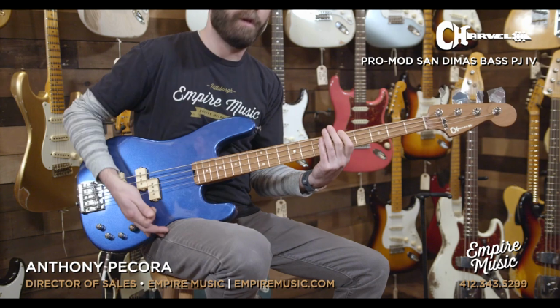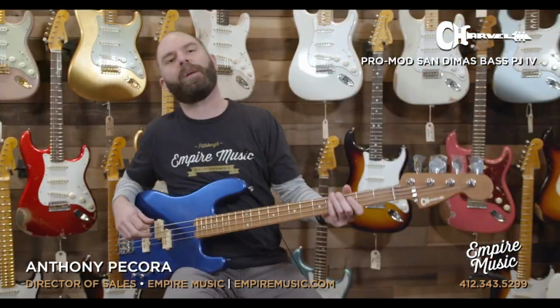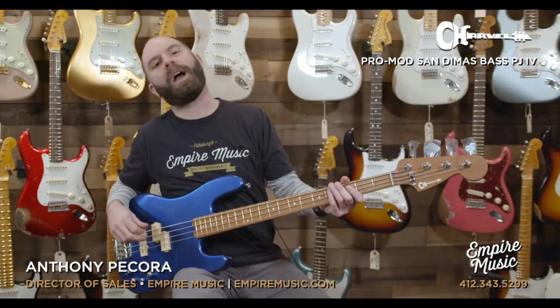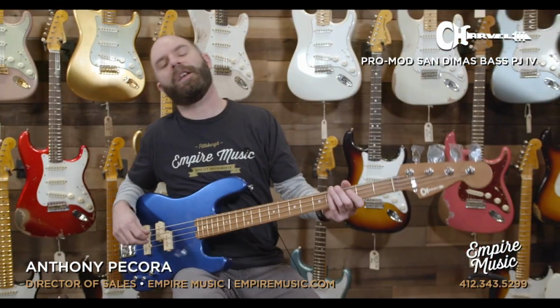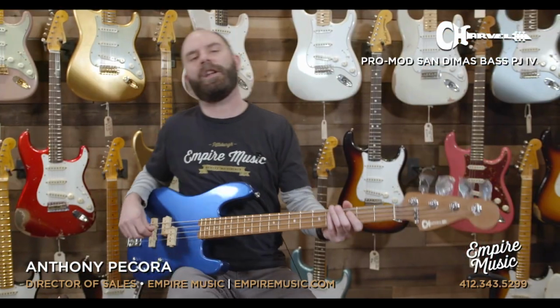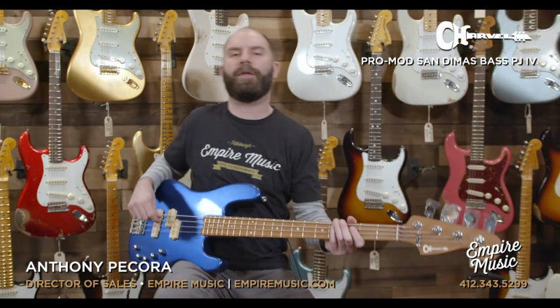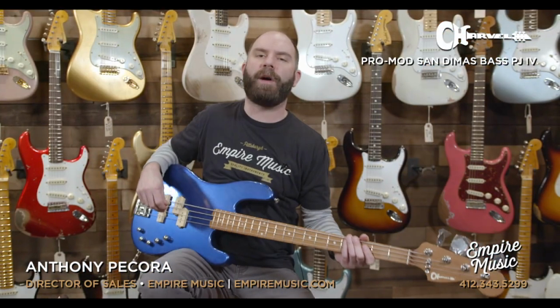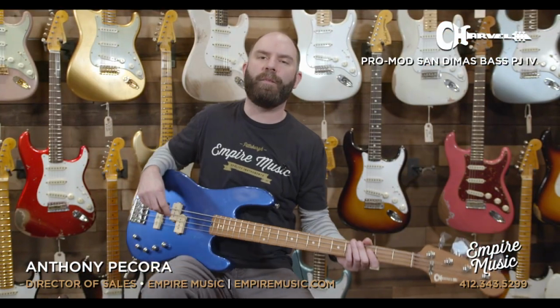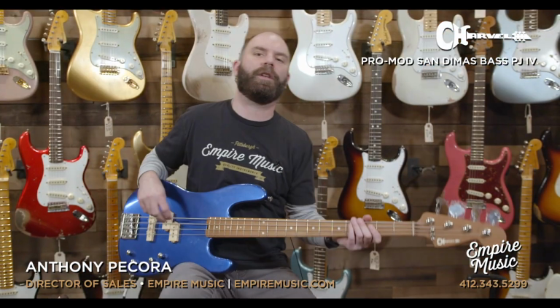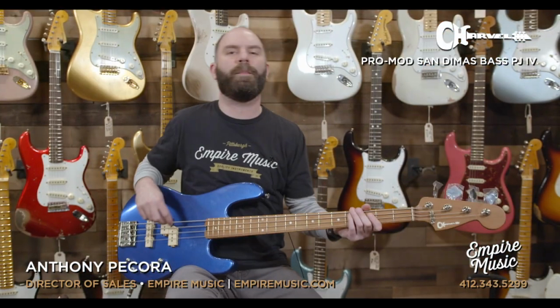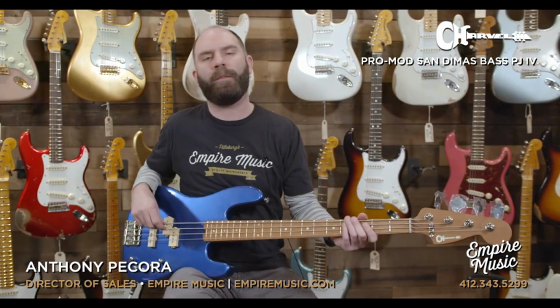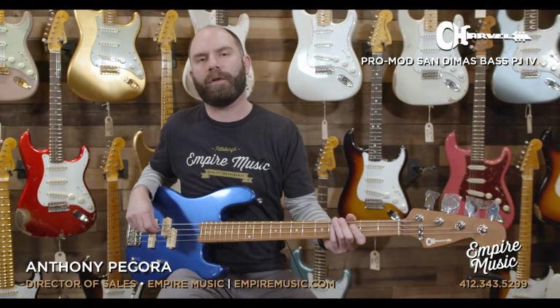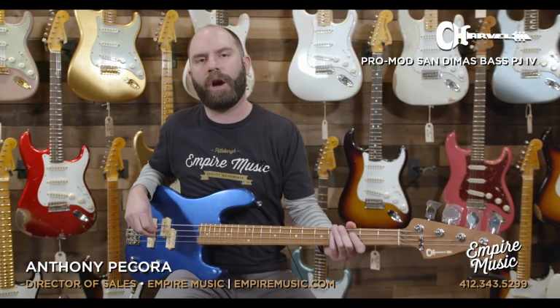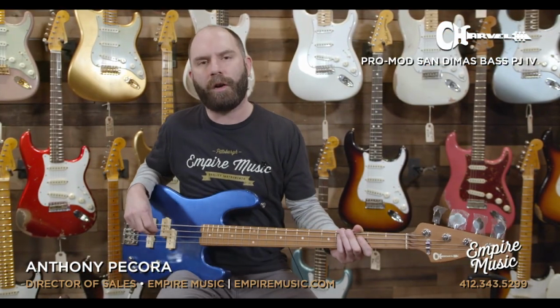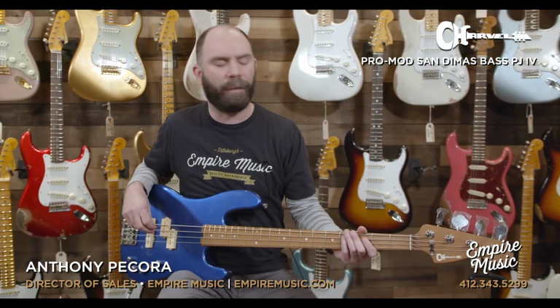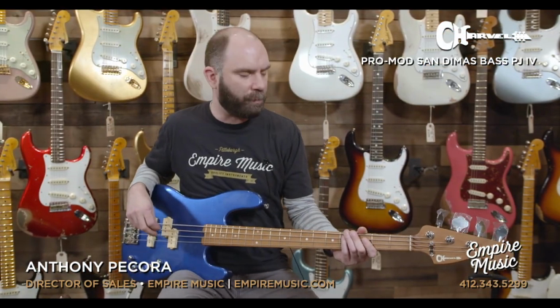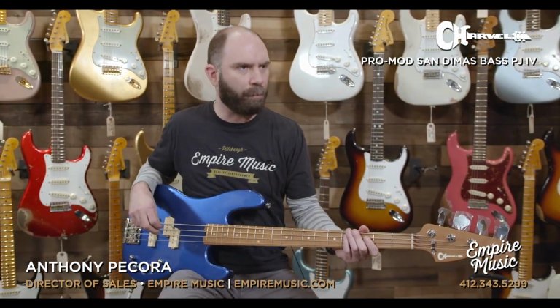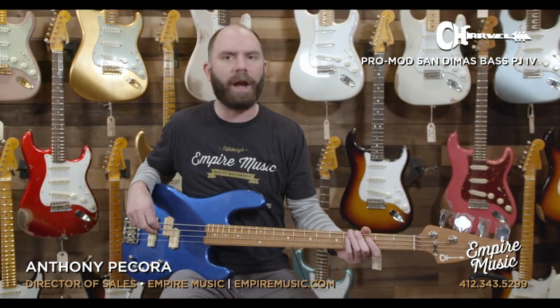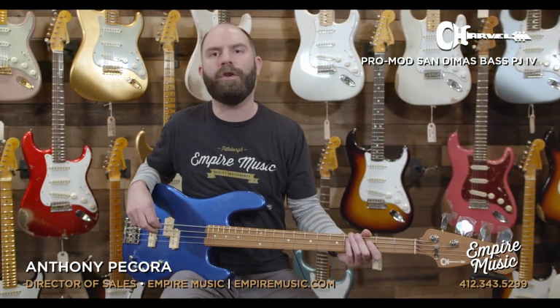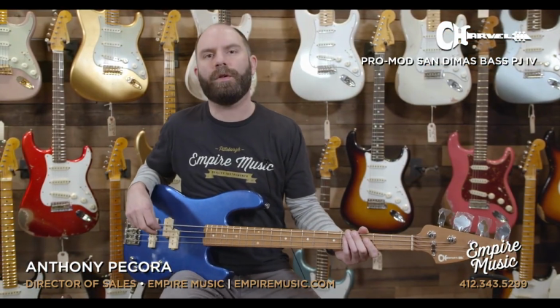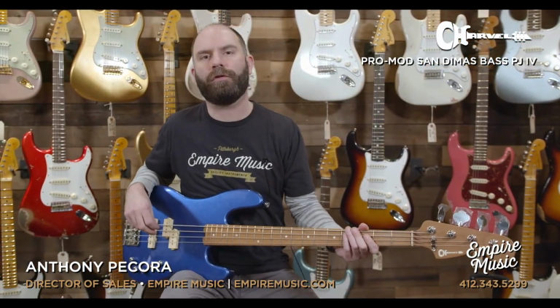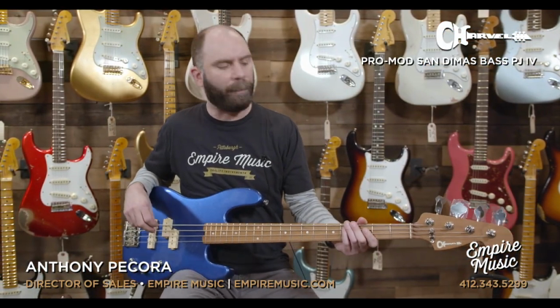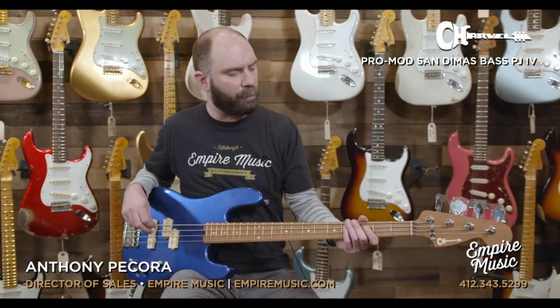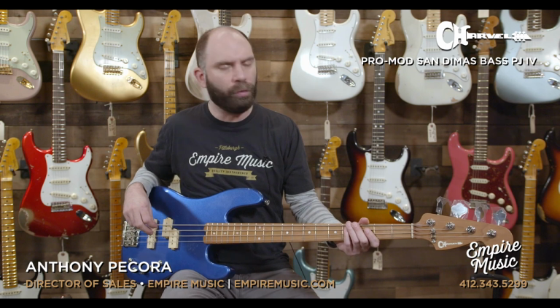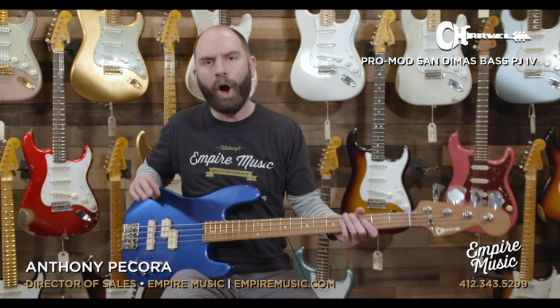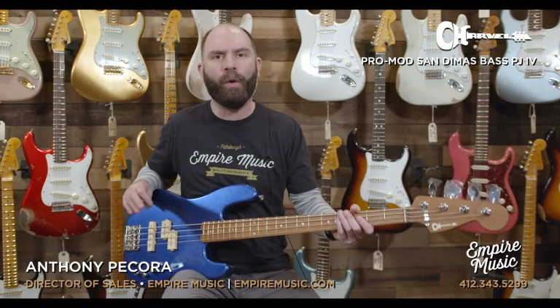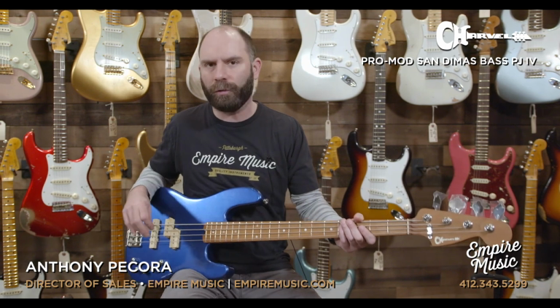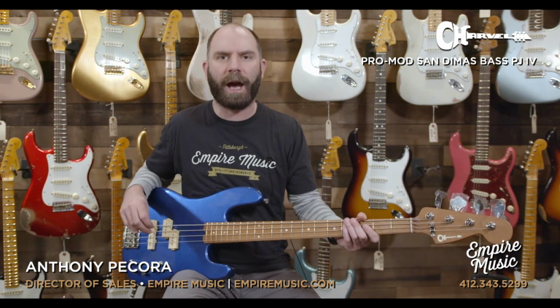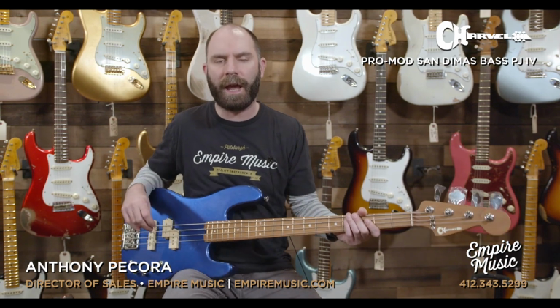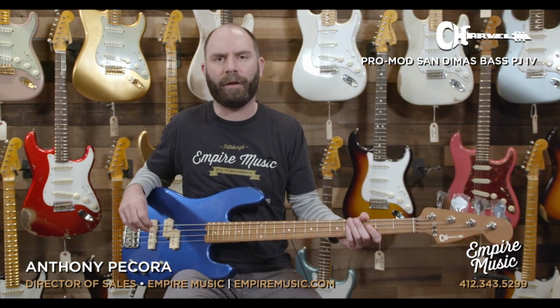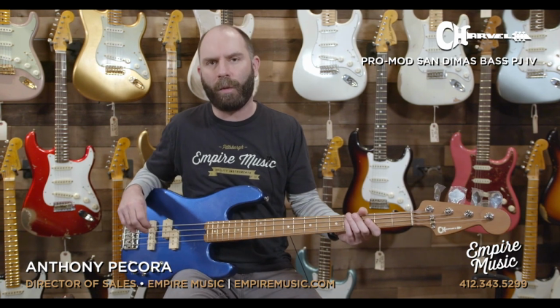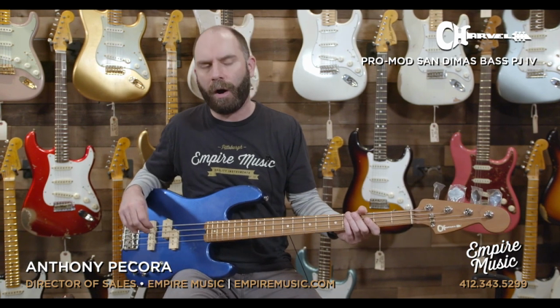What's up guys, Anthony here with Empire Music and EmpireMusic.com, and something brand new in the shop — some new tones we got hanging on the wall.